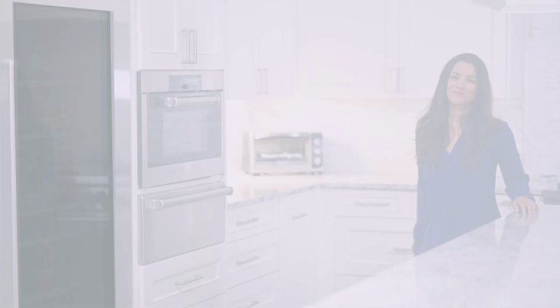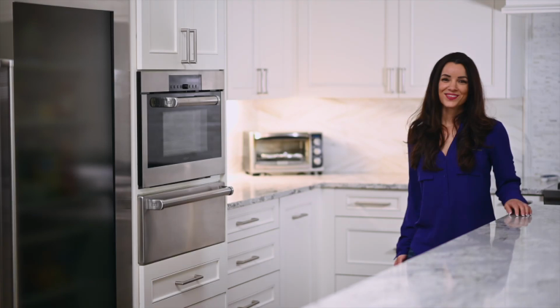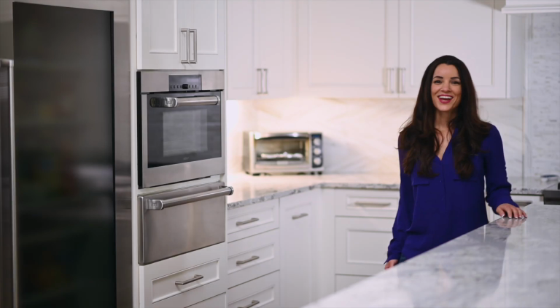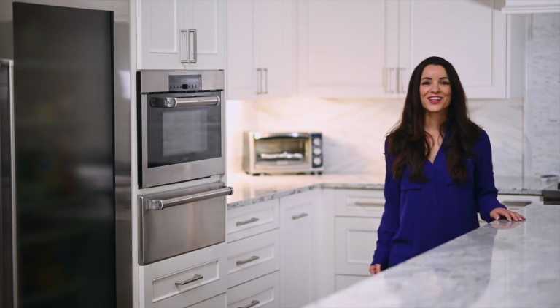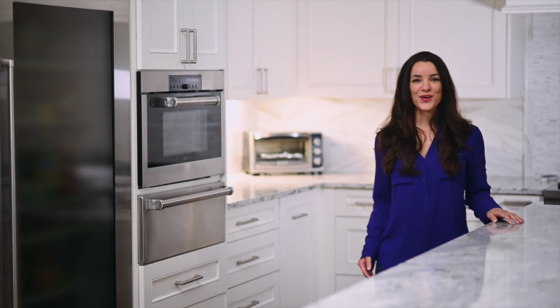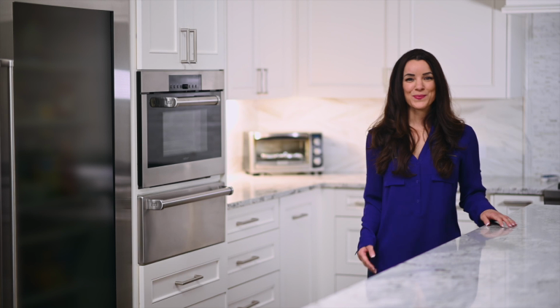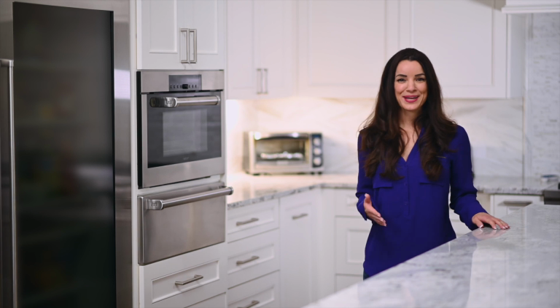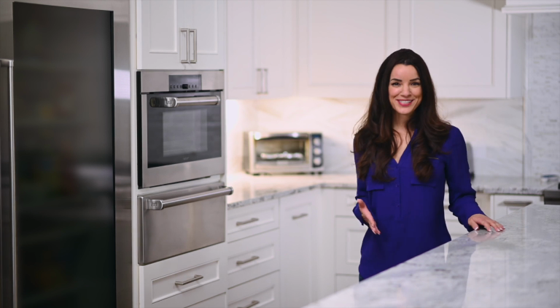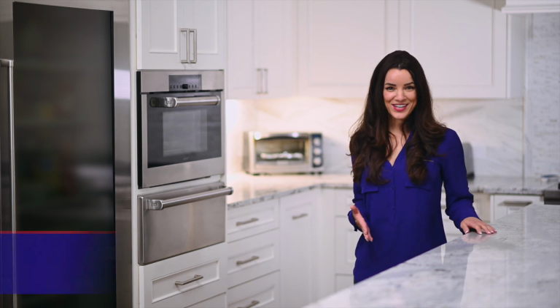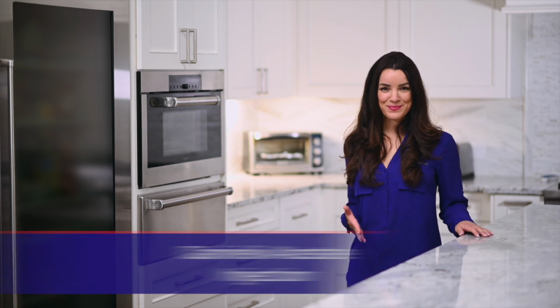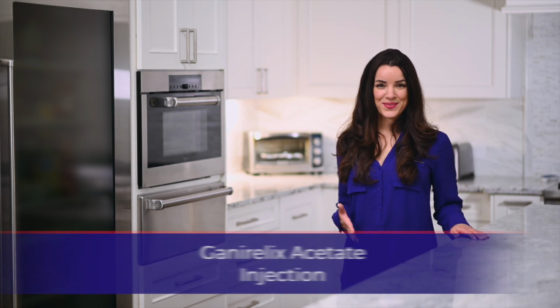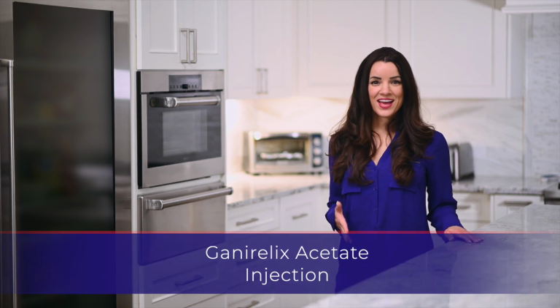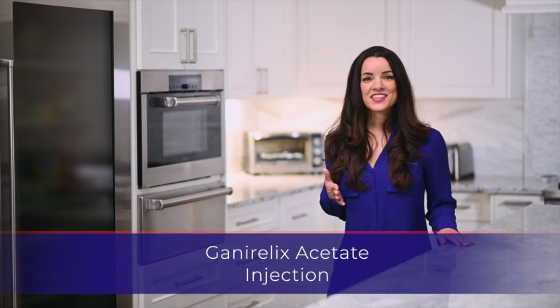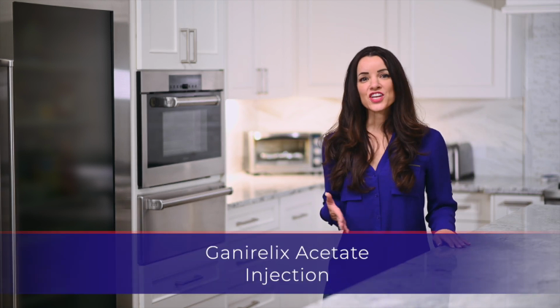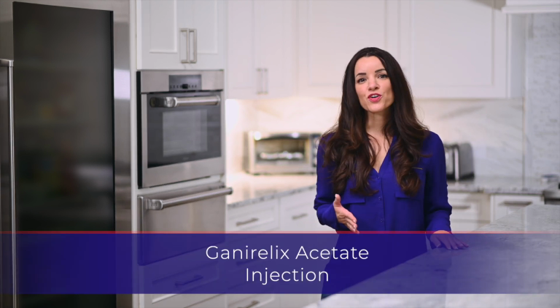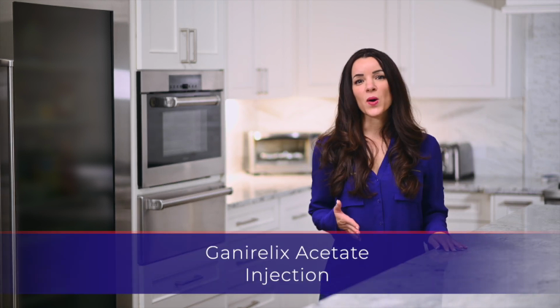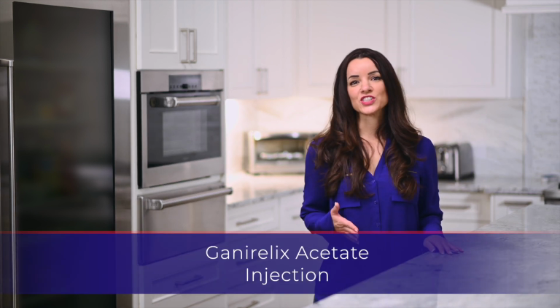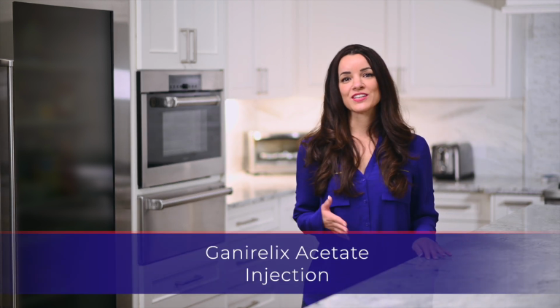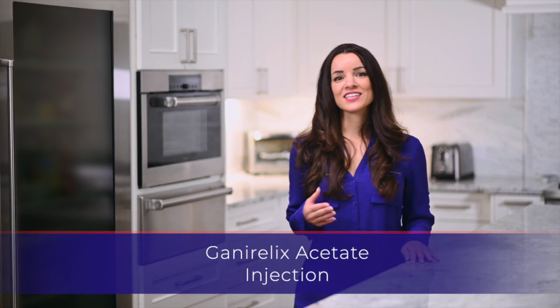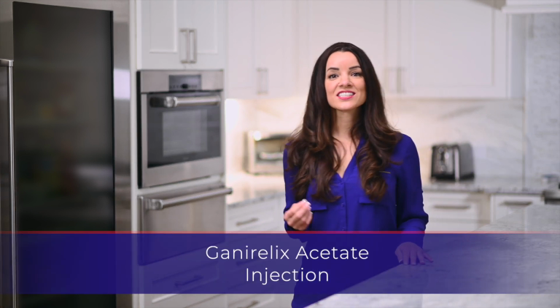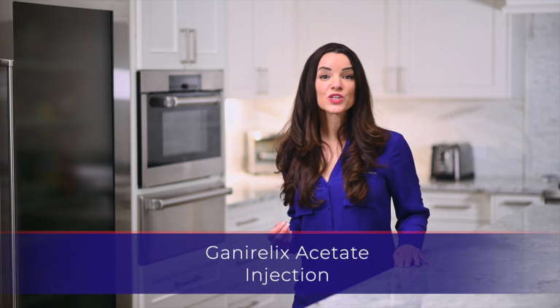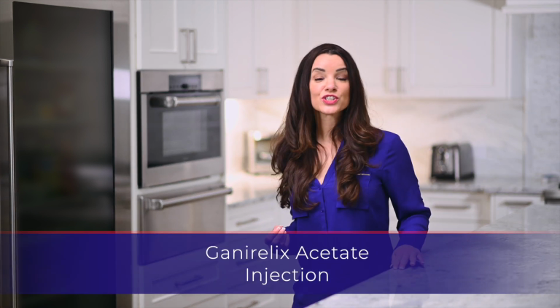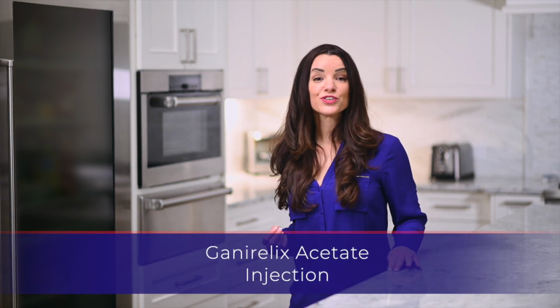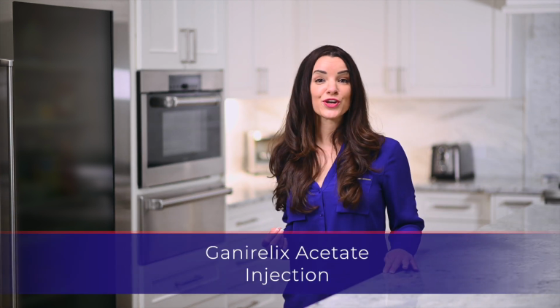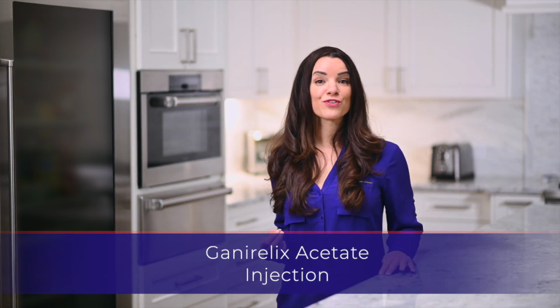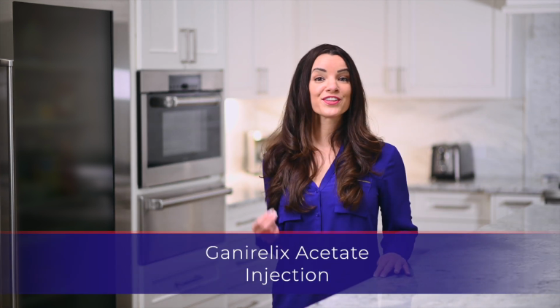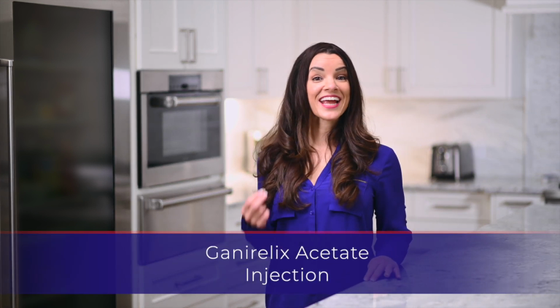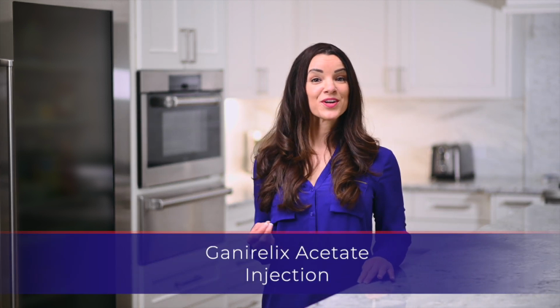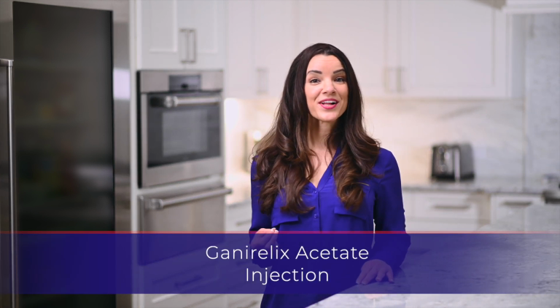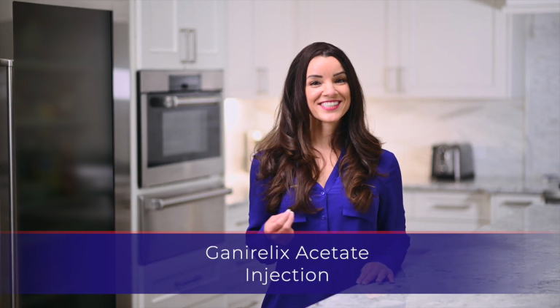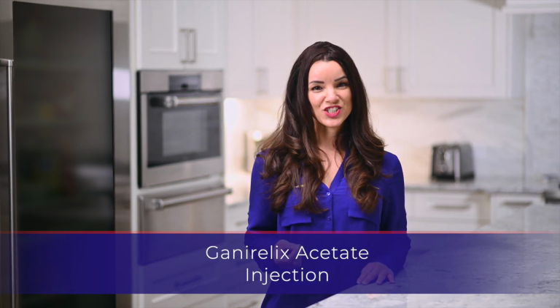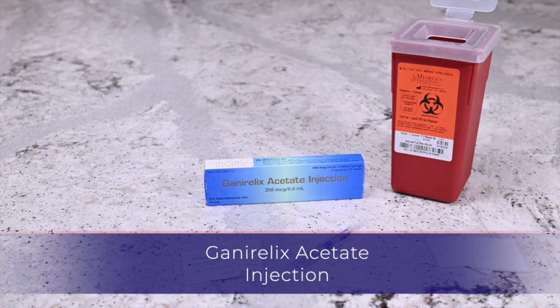Hello, my name is Sarah. Thank you for watching this instructional video for the Ganorelix injection.